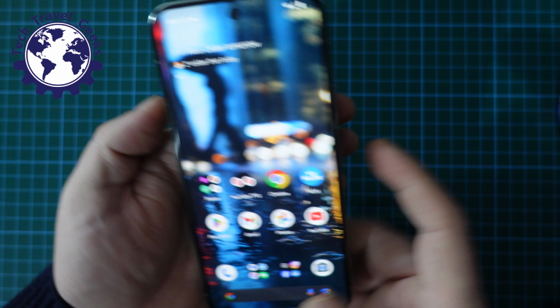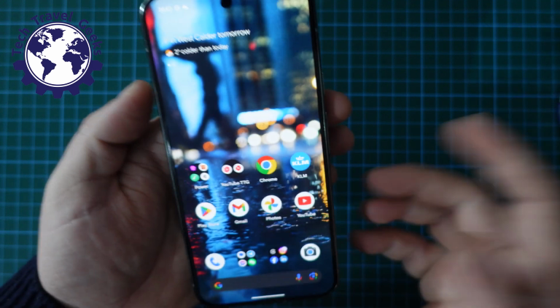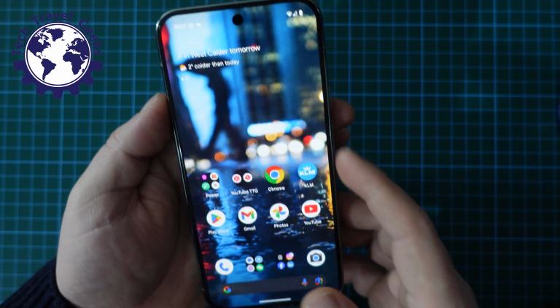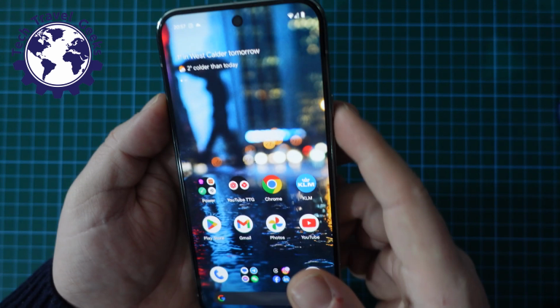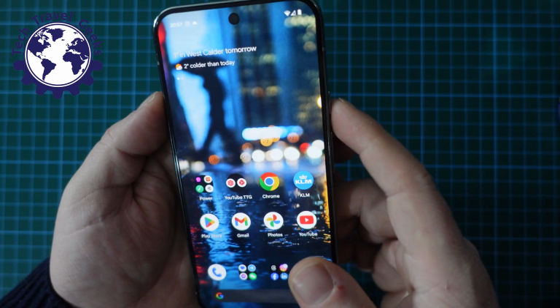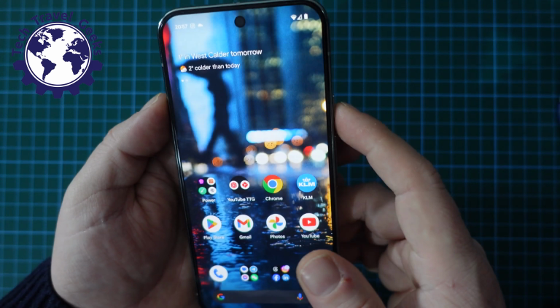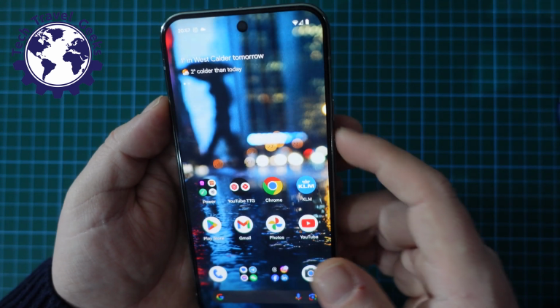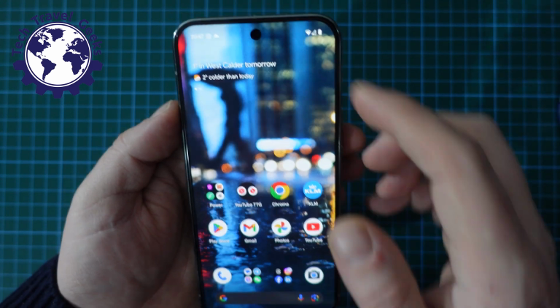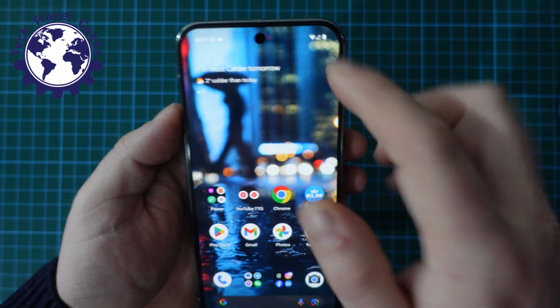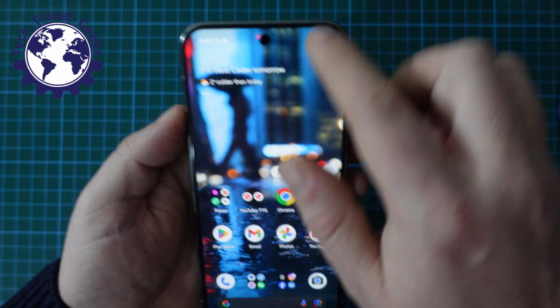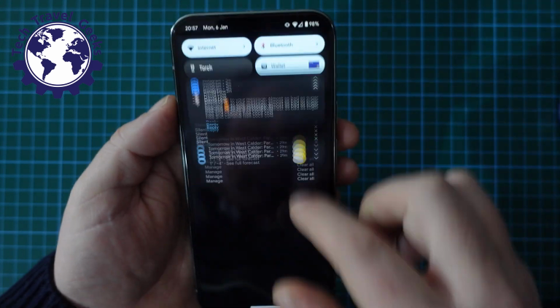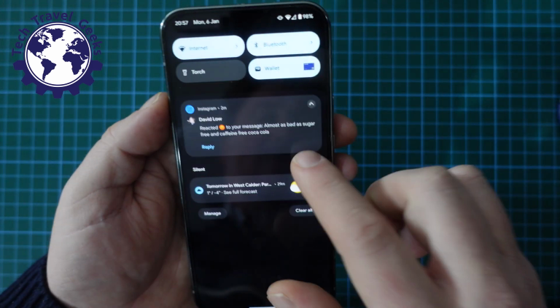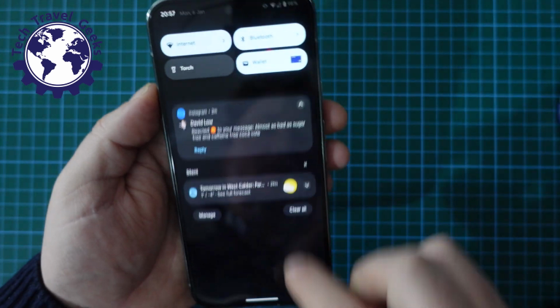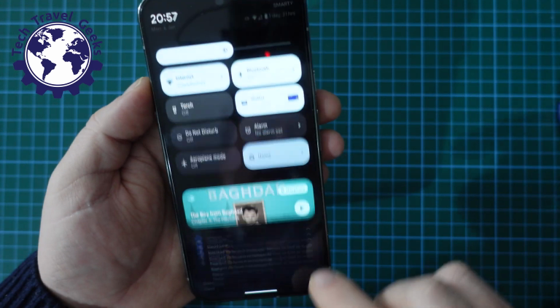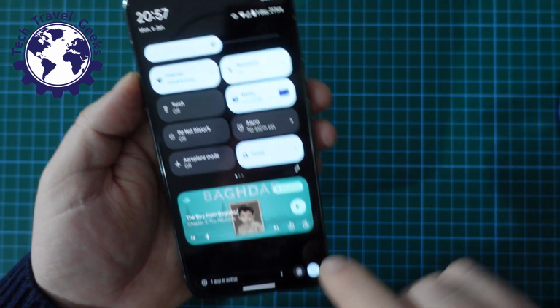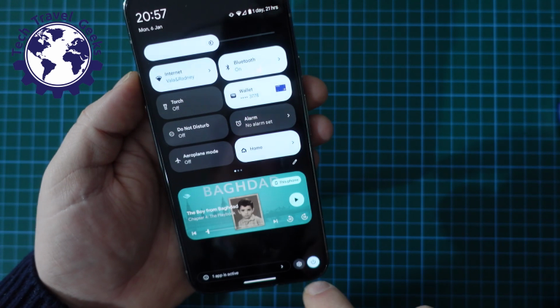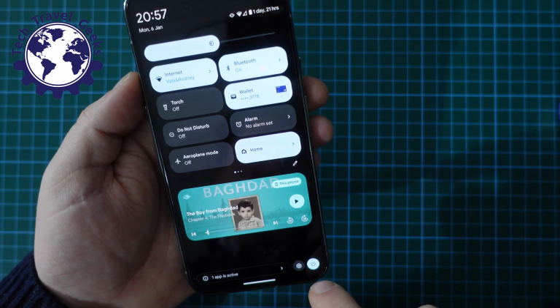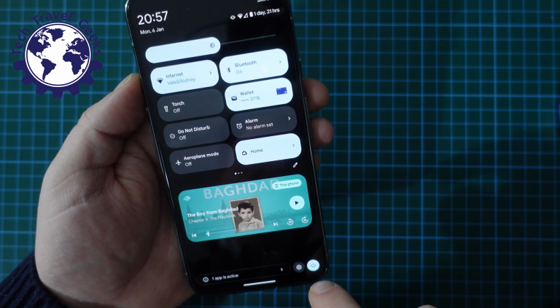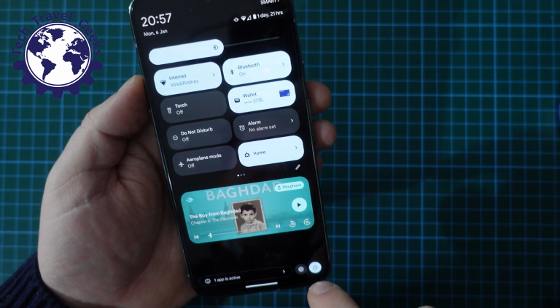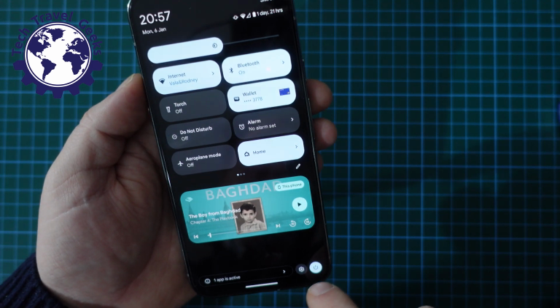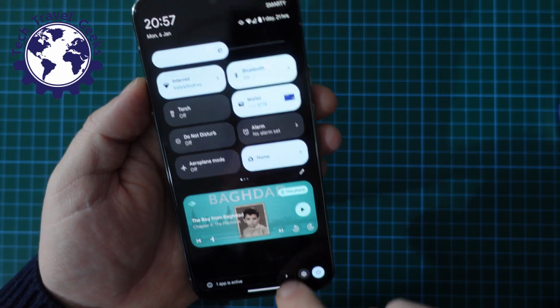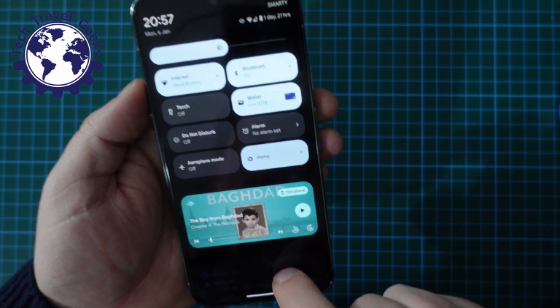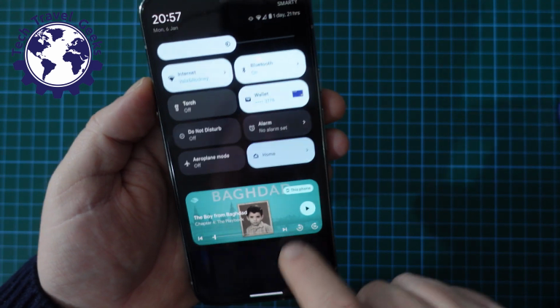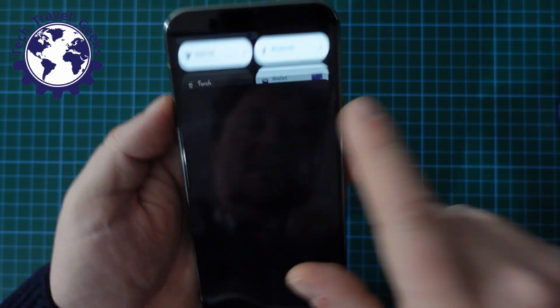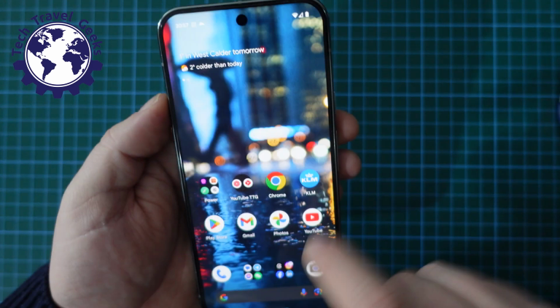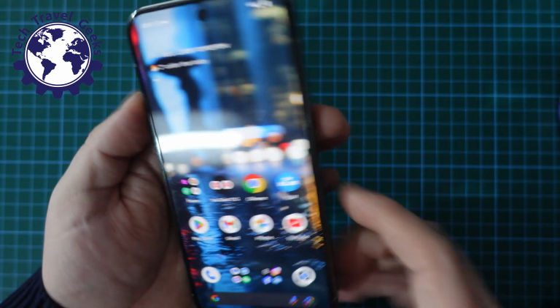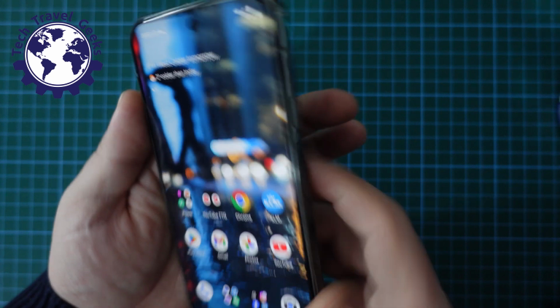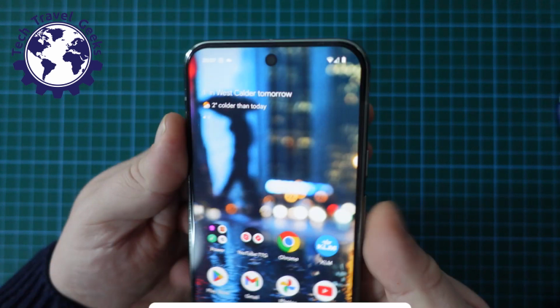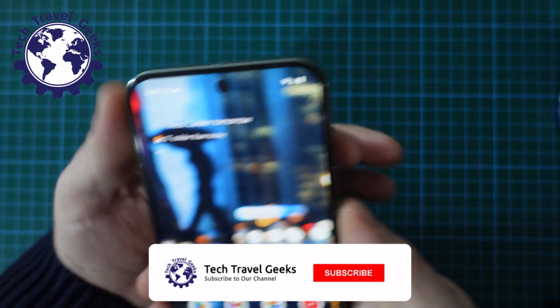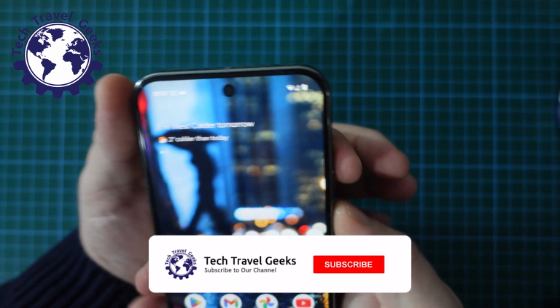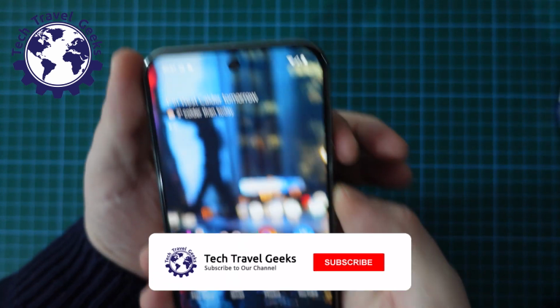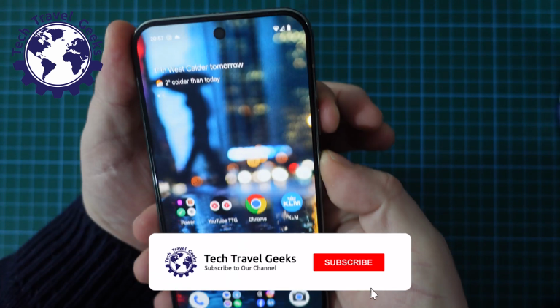So there you have it — one method using the software button at the bottom right of the screen, and the other using the physical buttons.